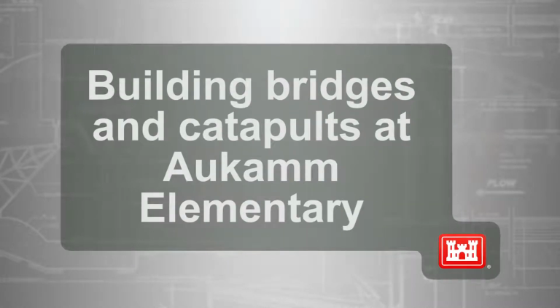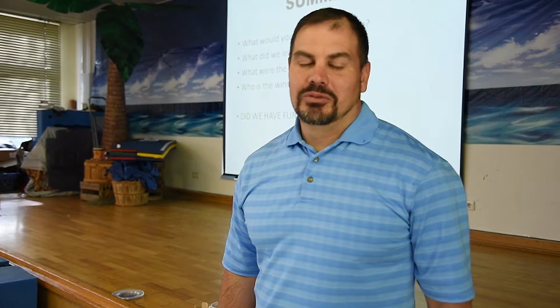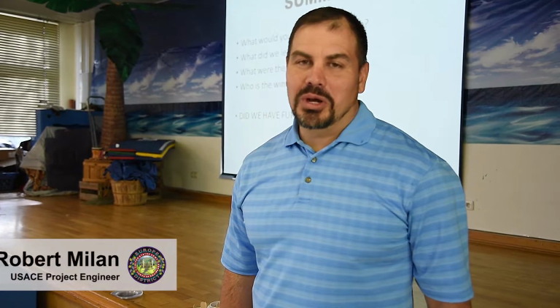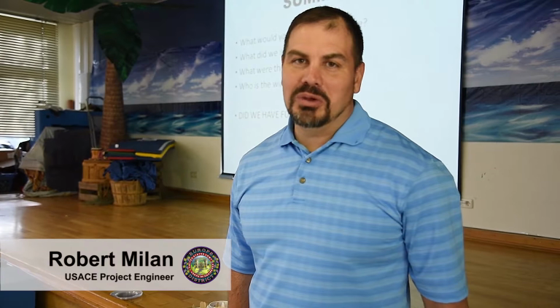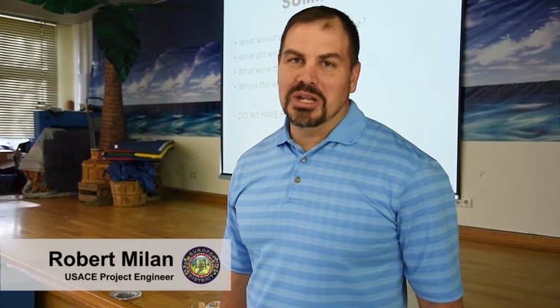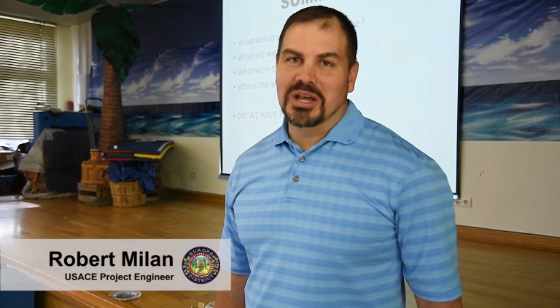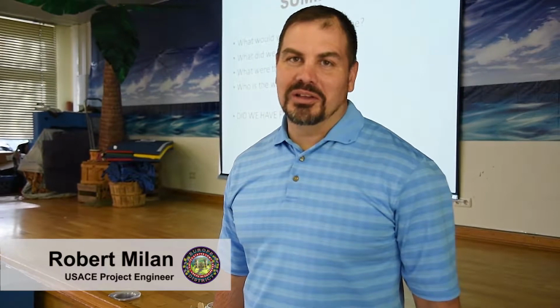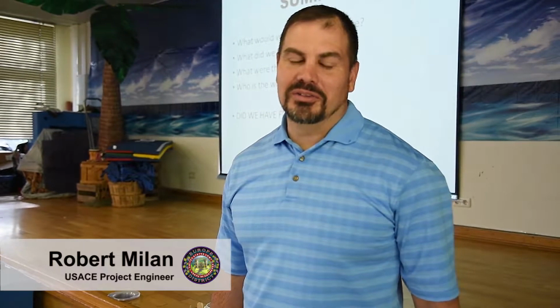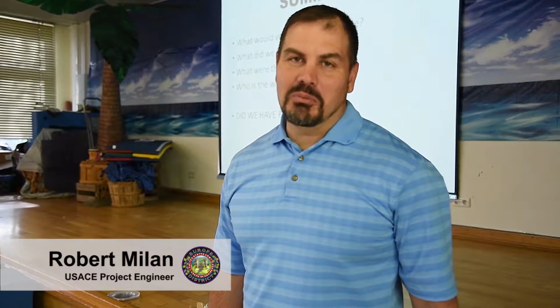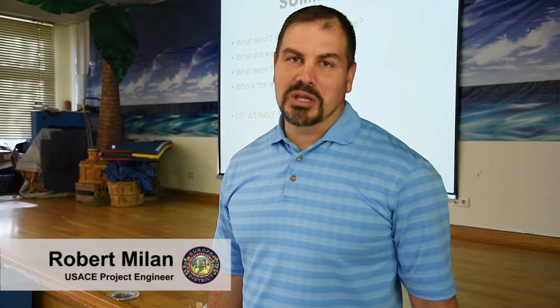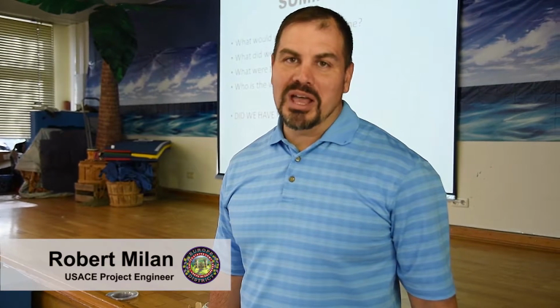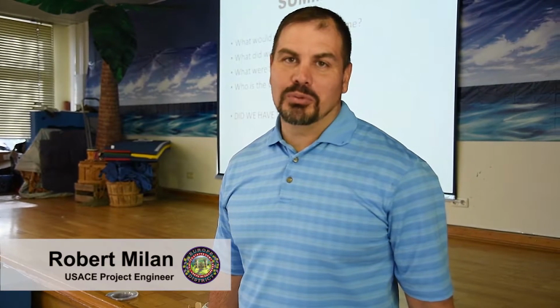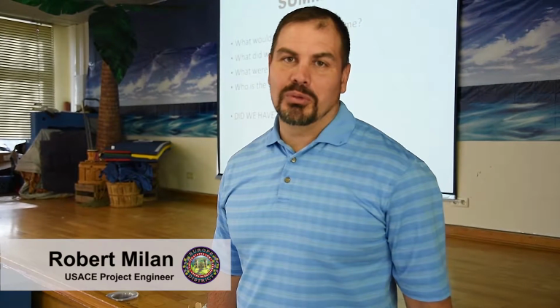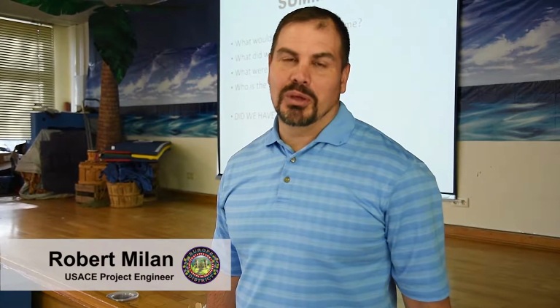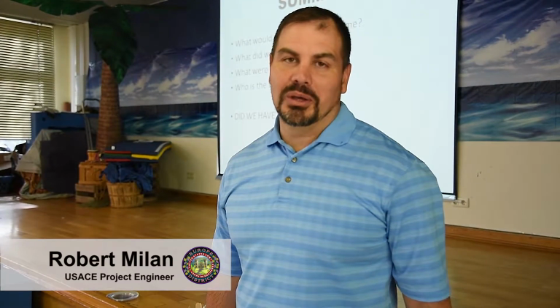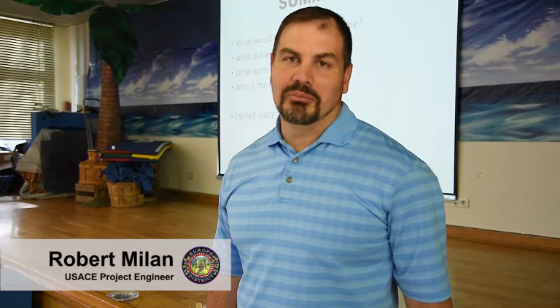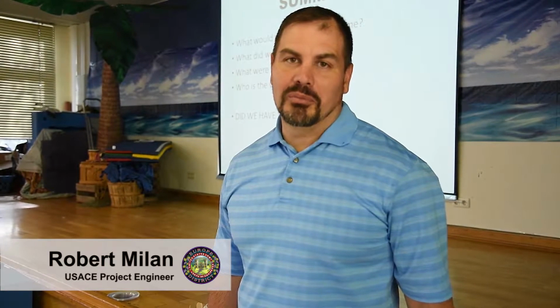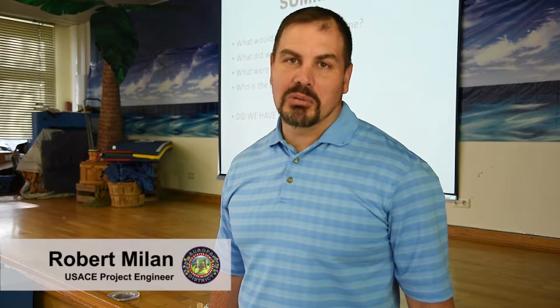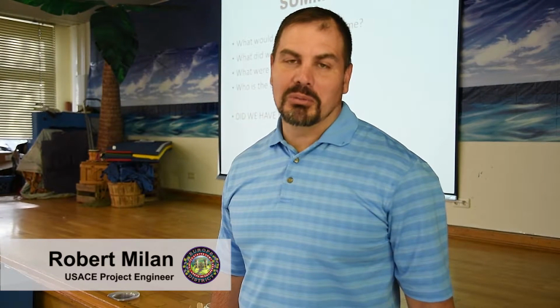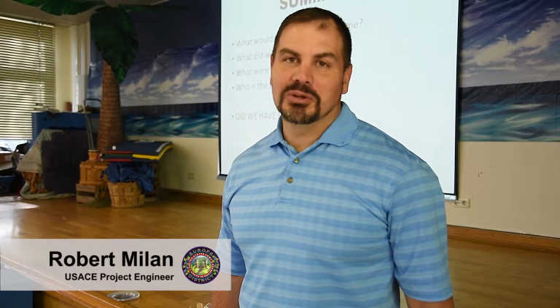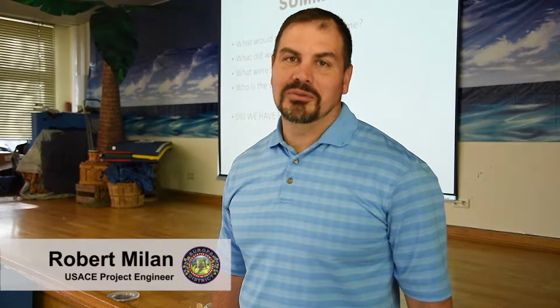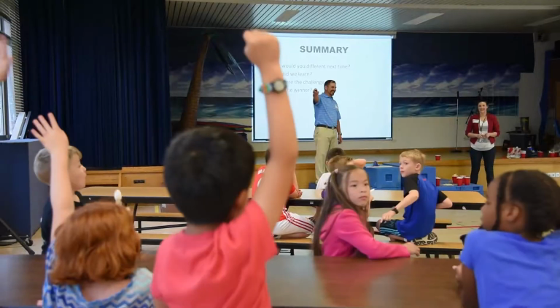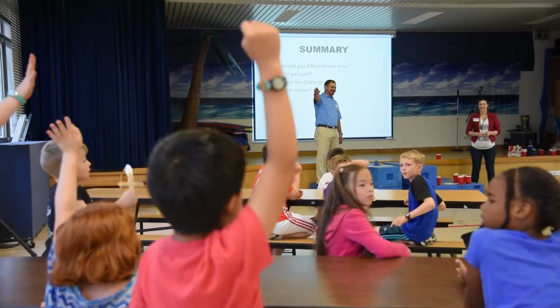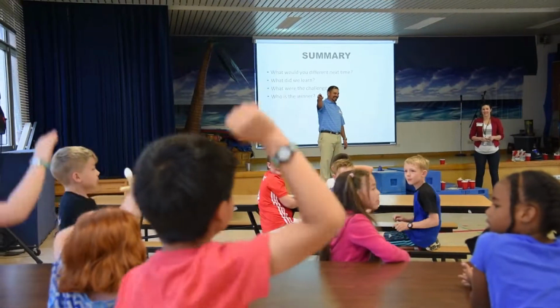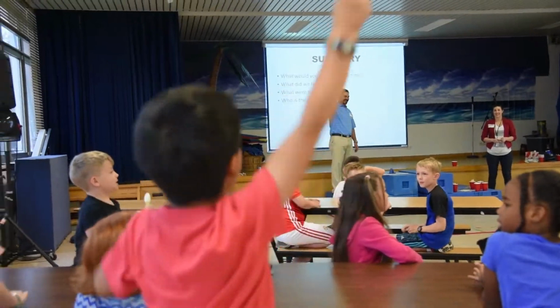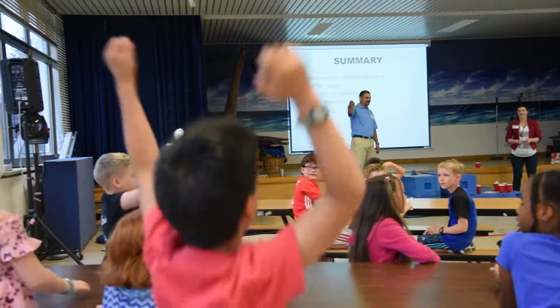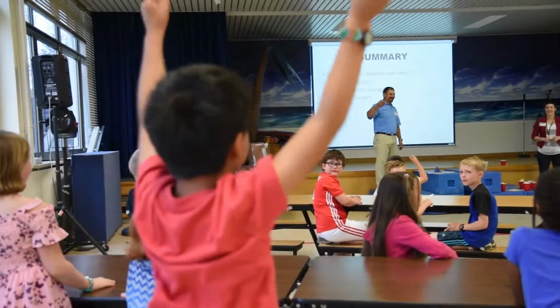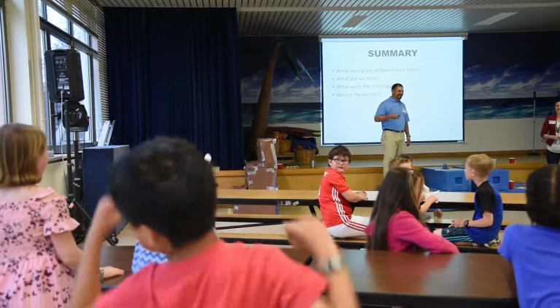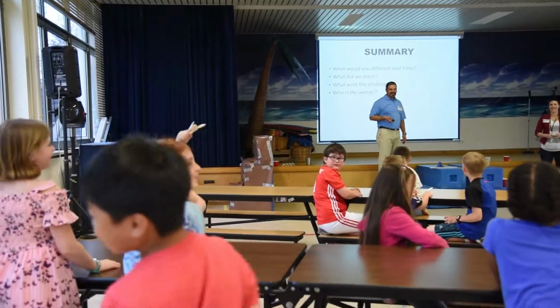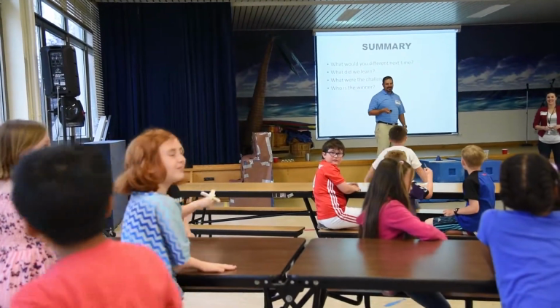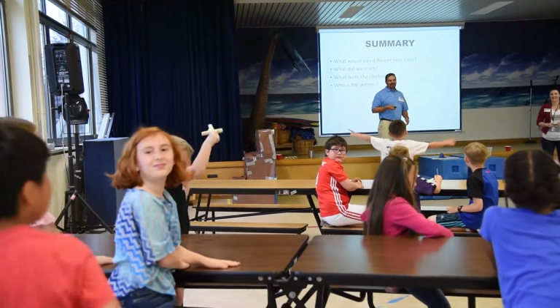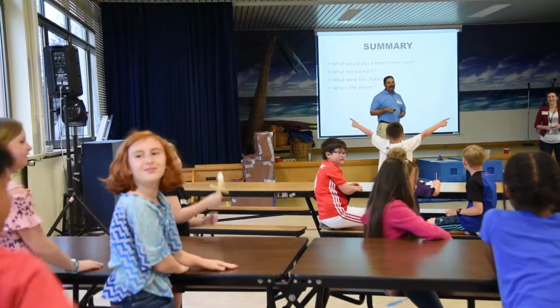Today we did a STEM week class with Occam Elementary, with kids from kindergarten to fifth grade.